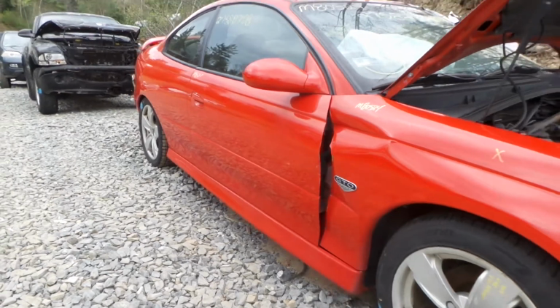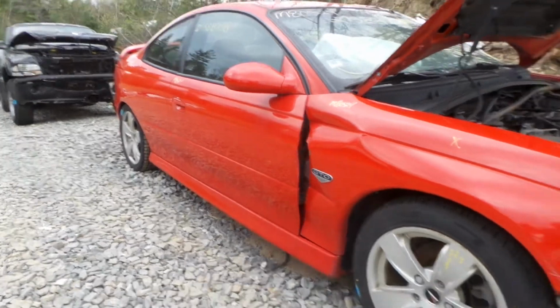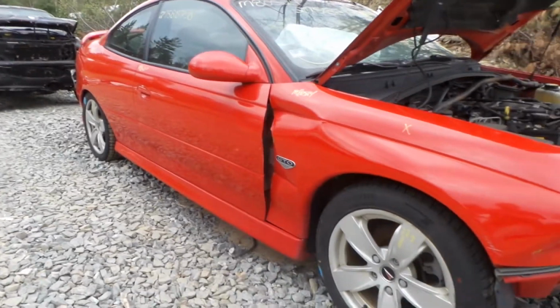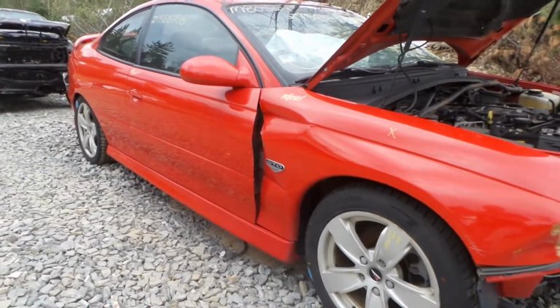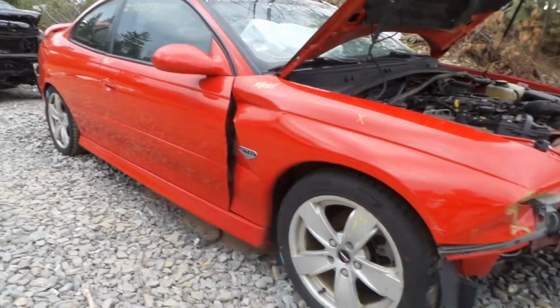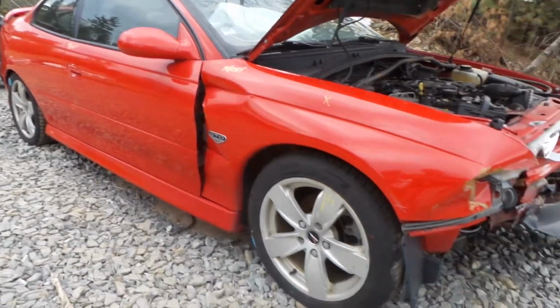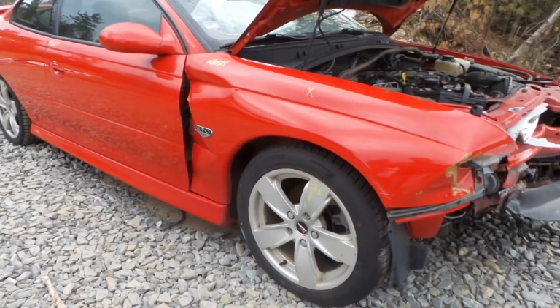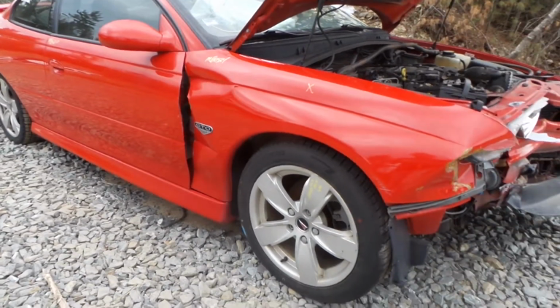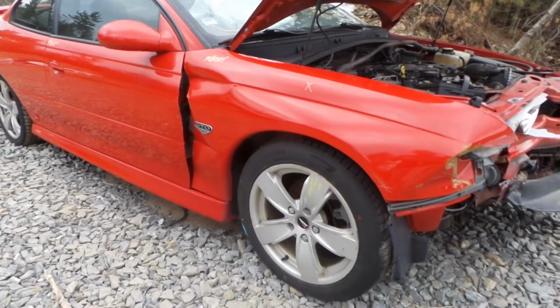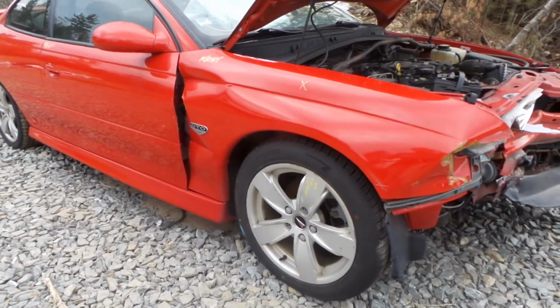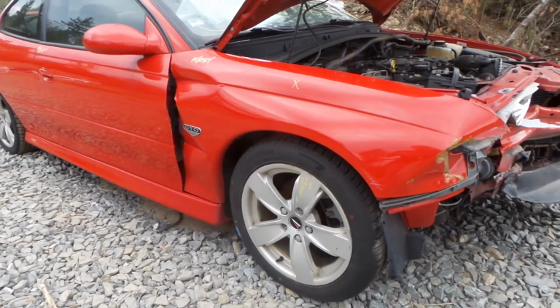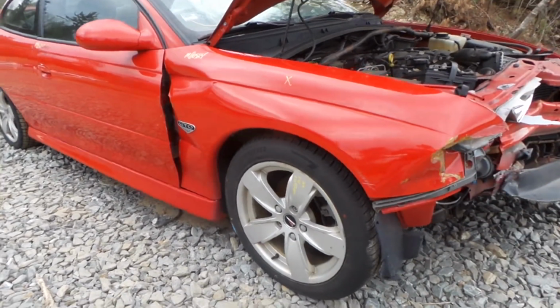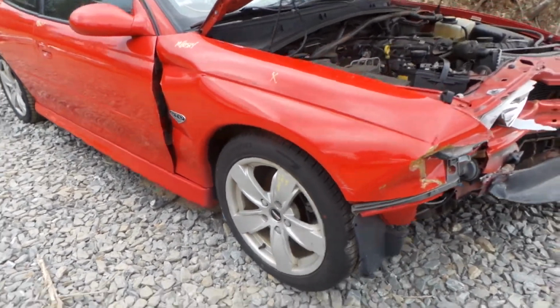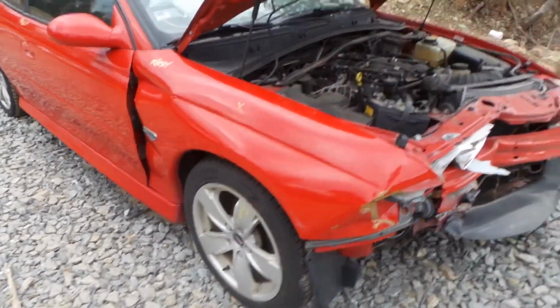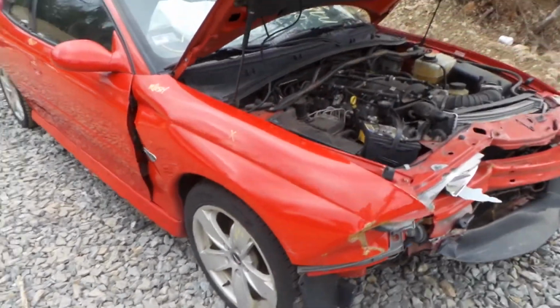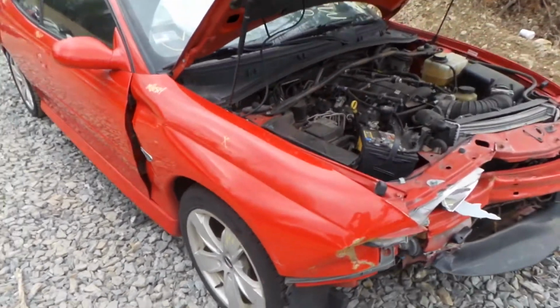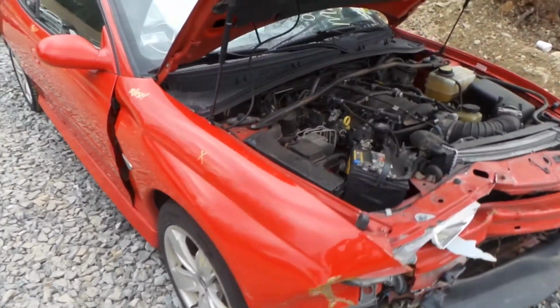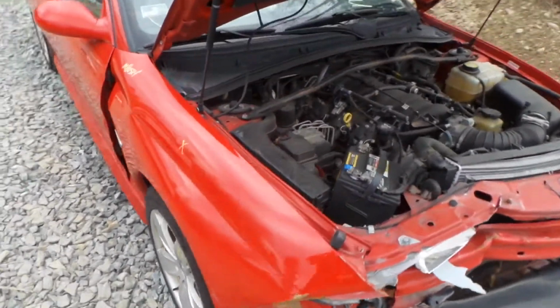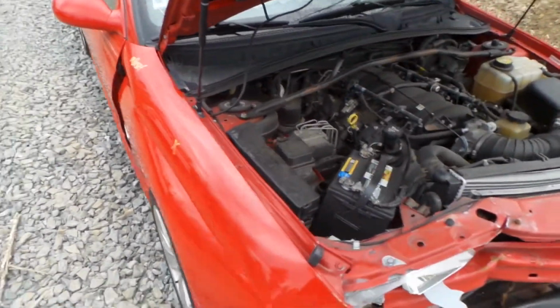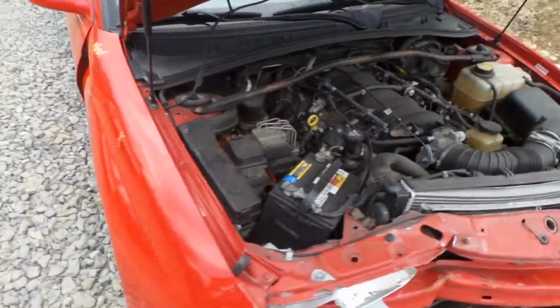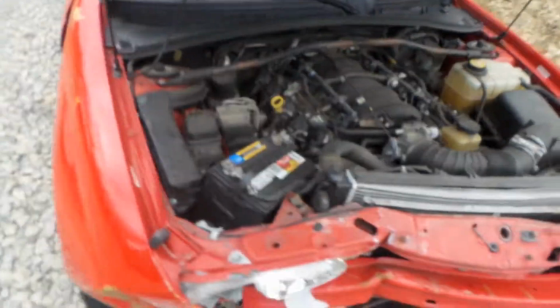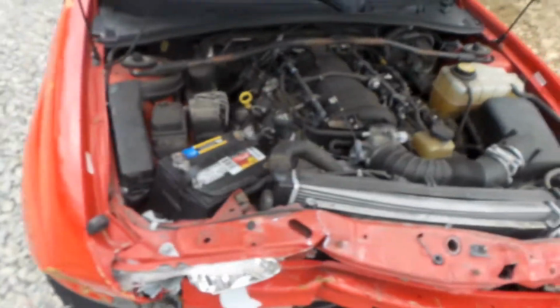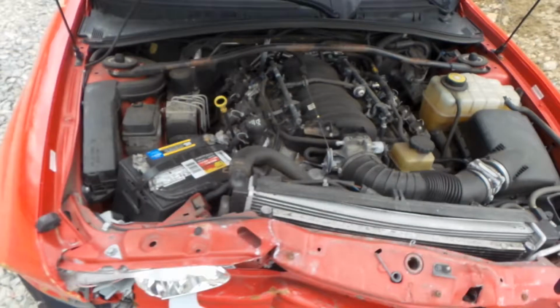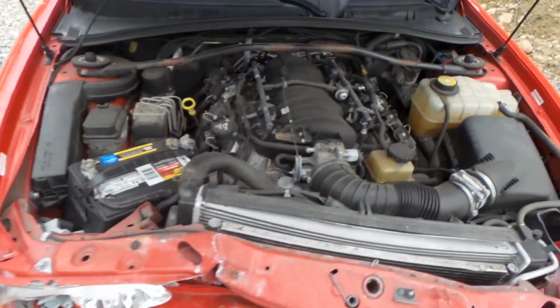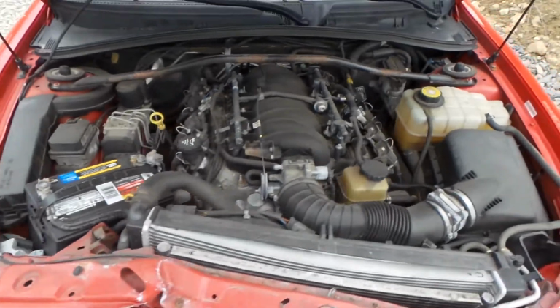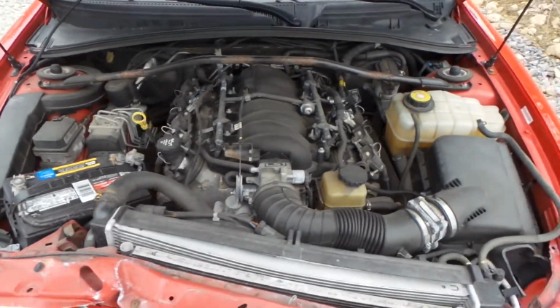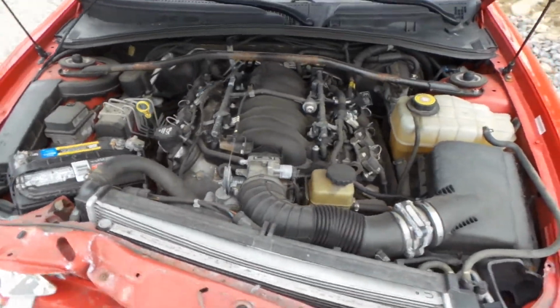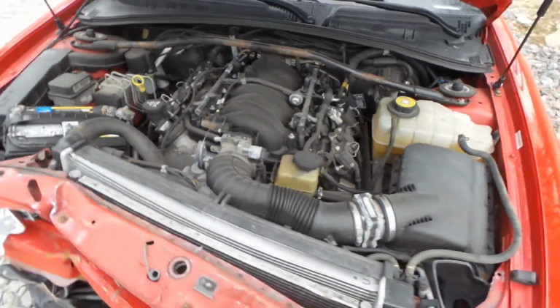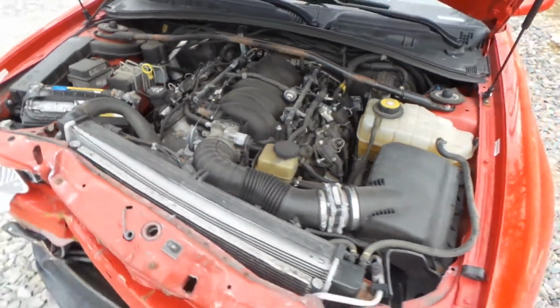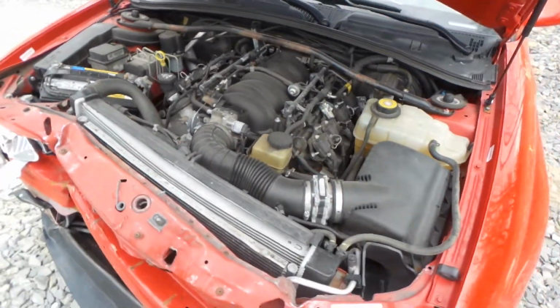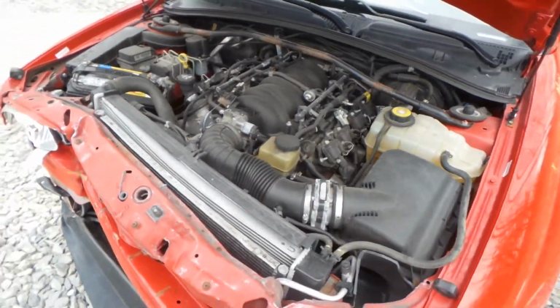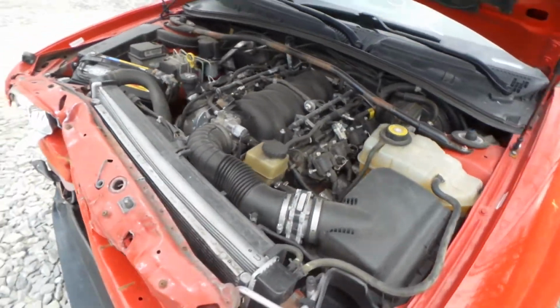We have a good right front knee. The 5.7 liter LS1 engine does run great. It's an automatic.